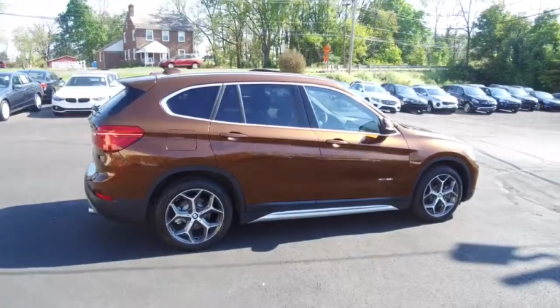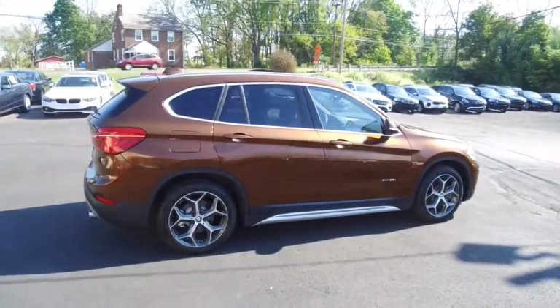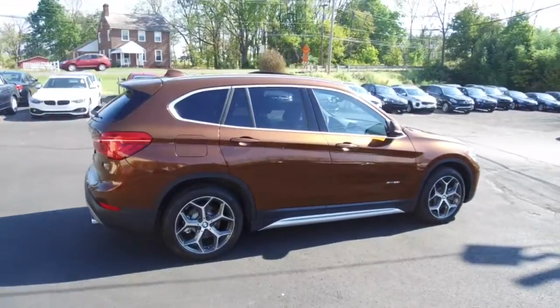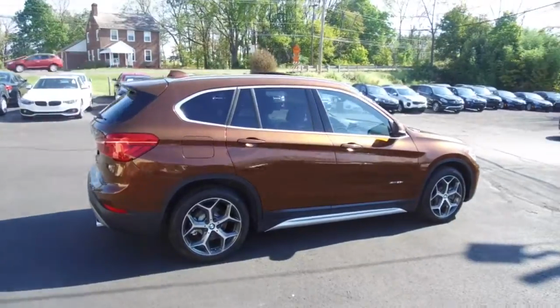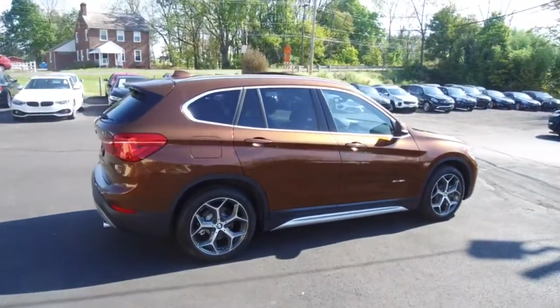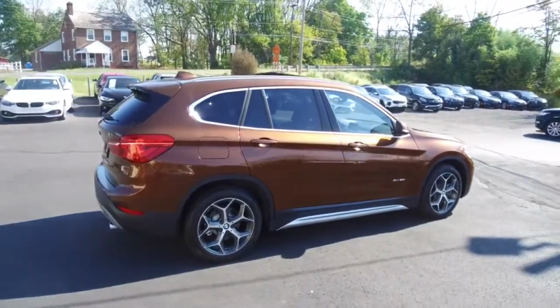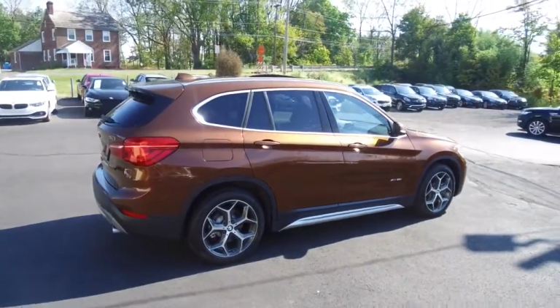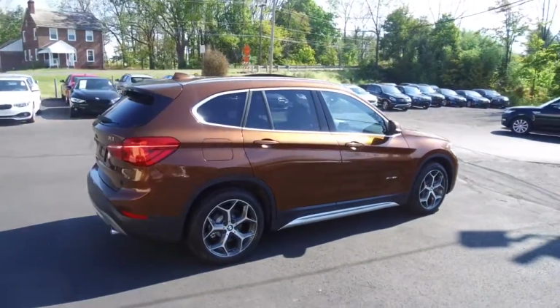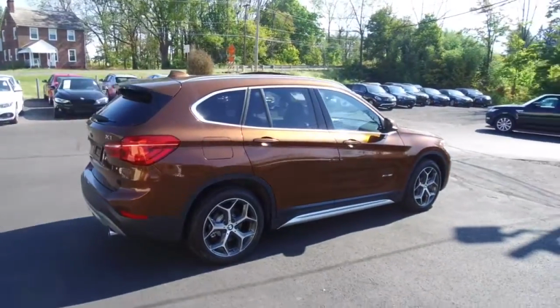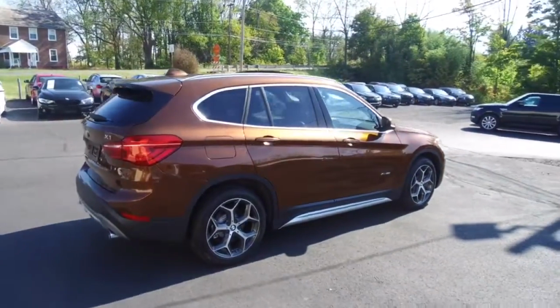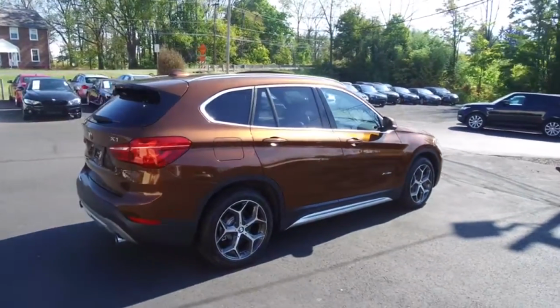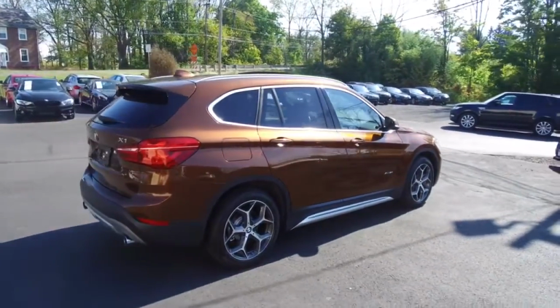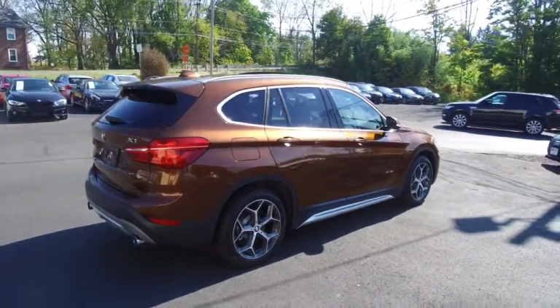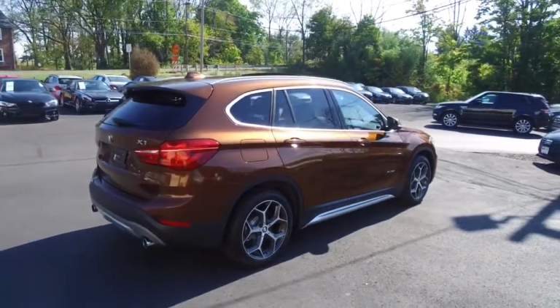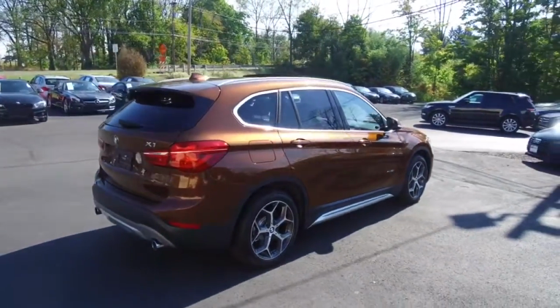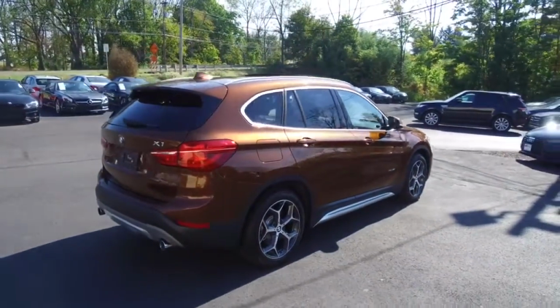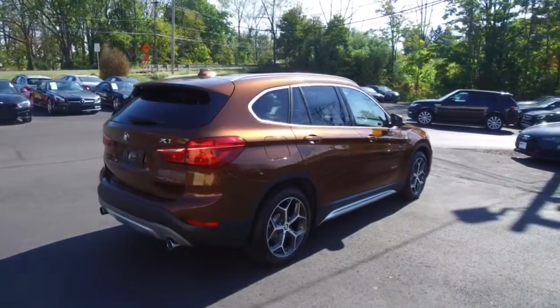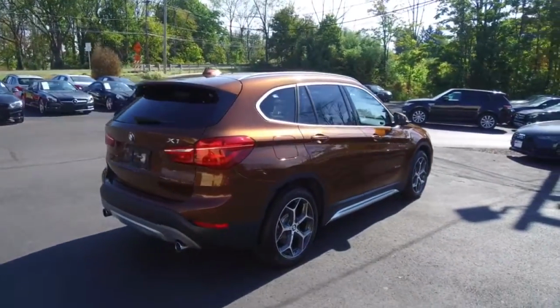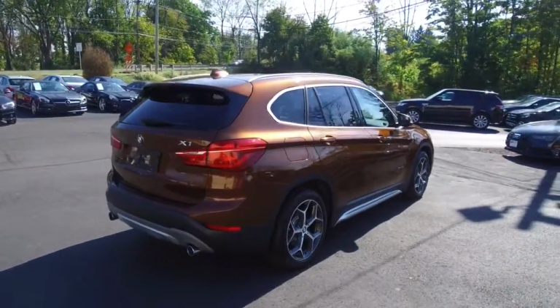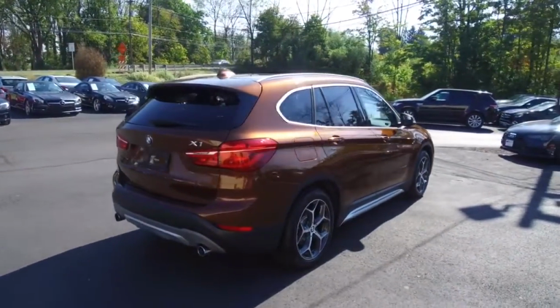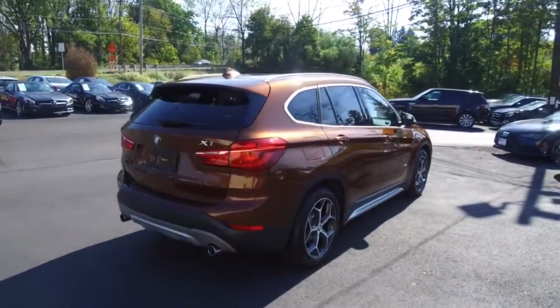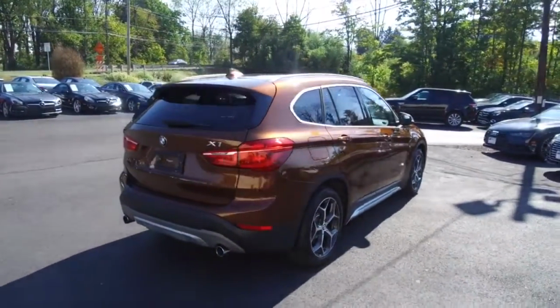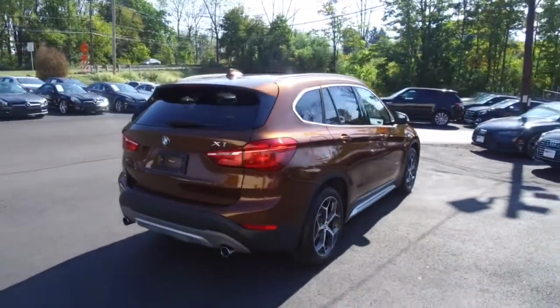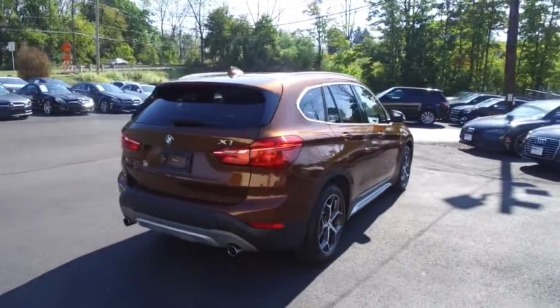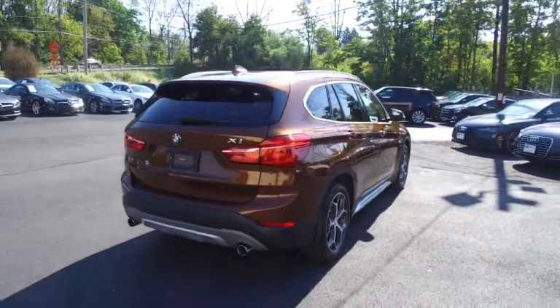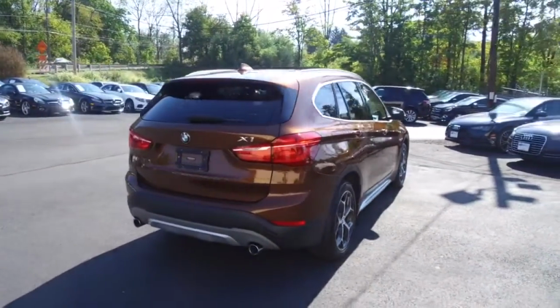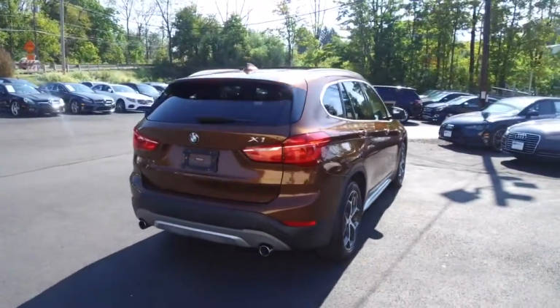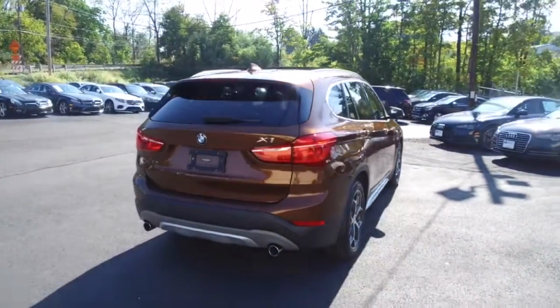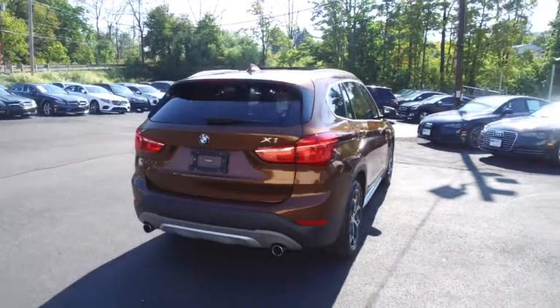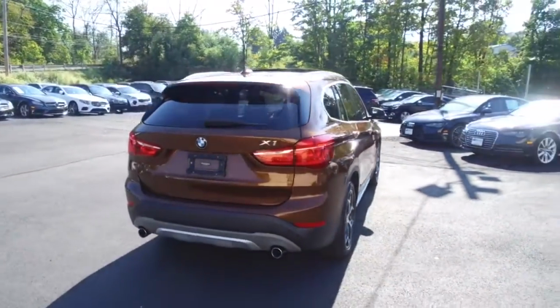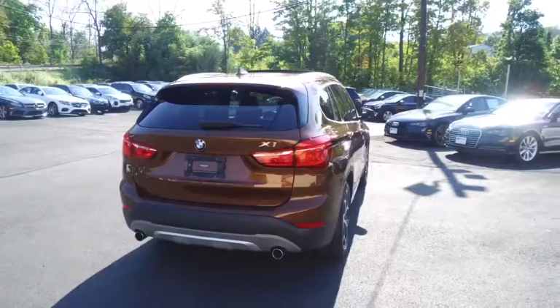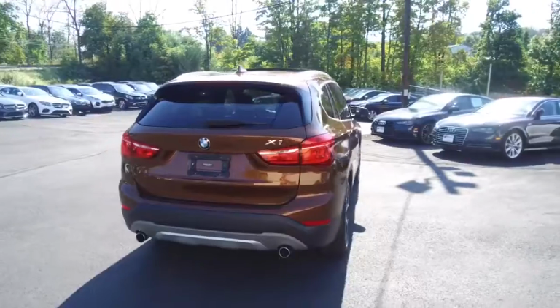Metallic brown on the exterior with a mocha interior, and the vehicle currently has 27,000 miles on it.